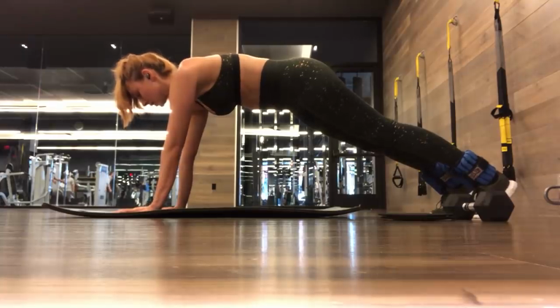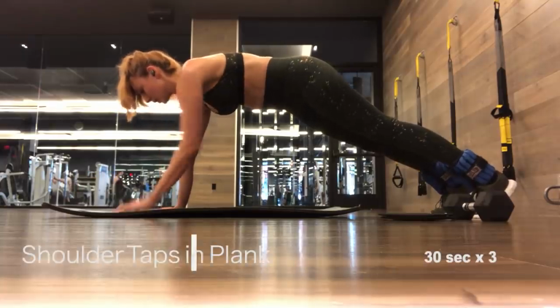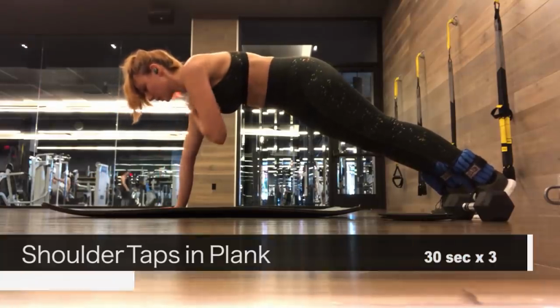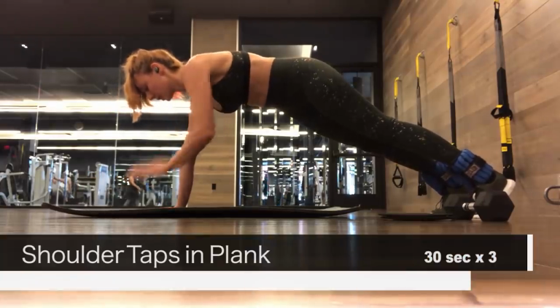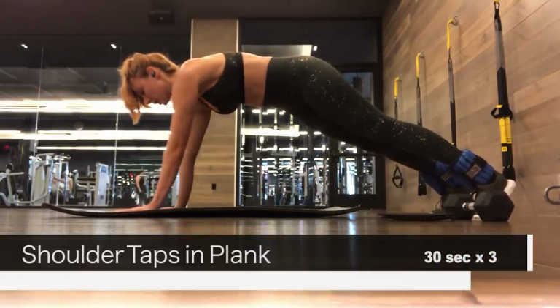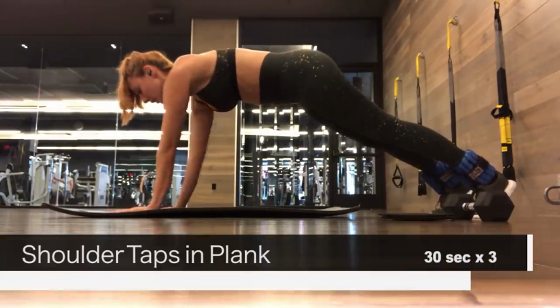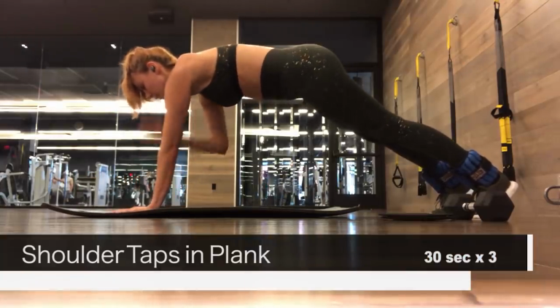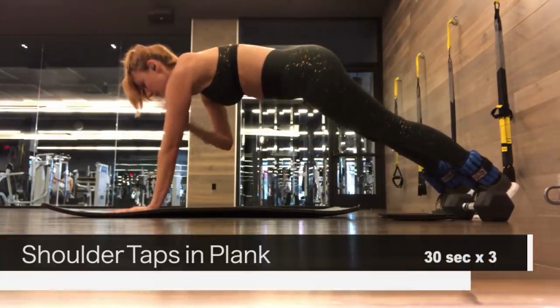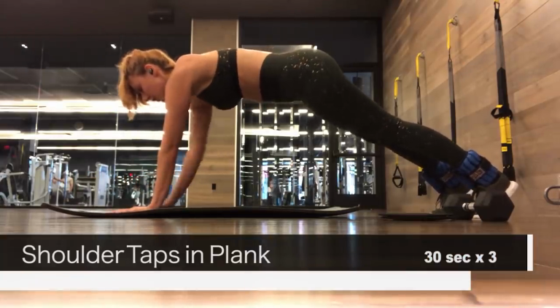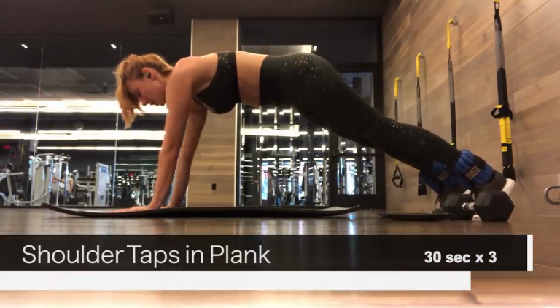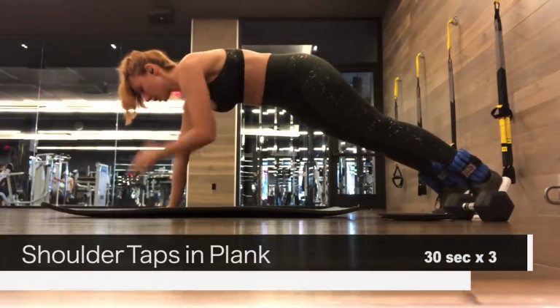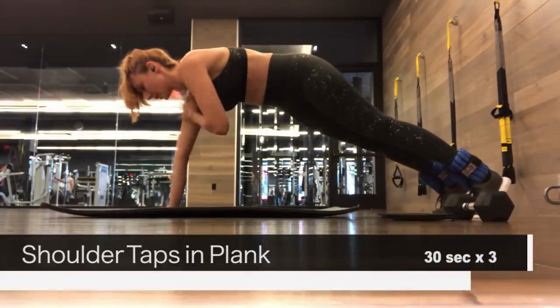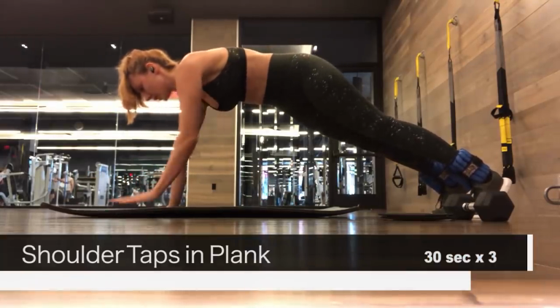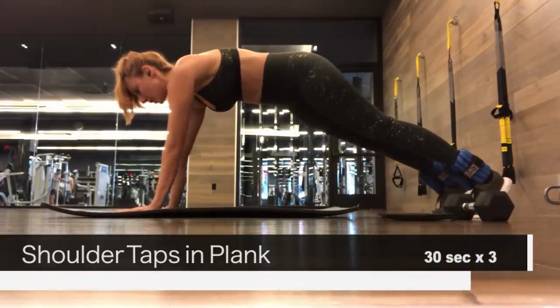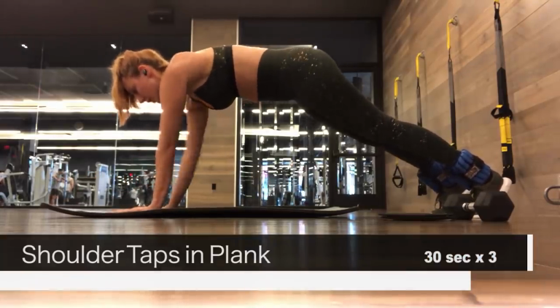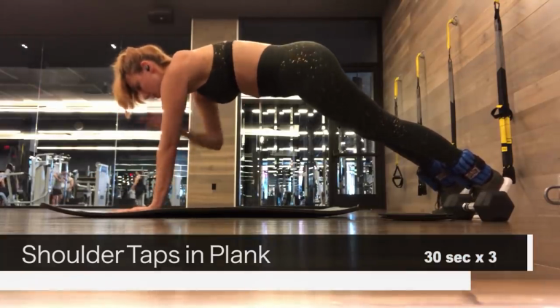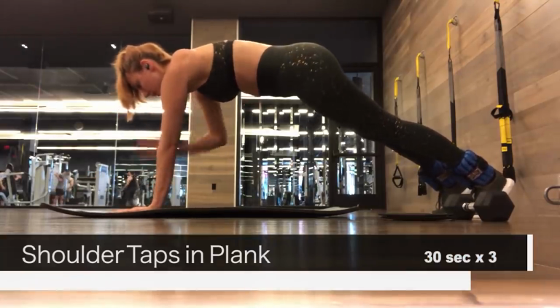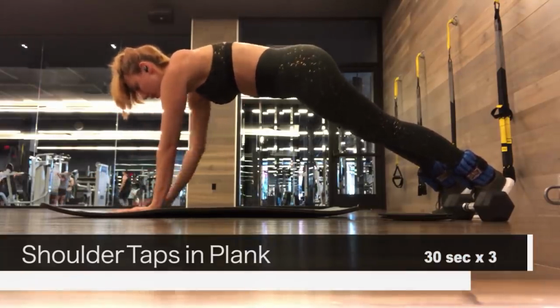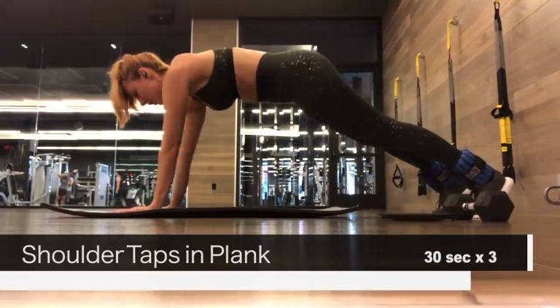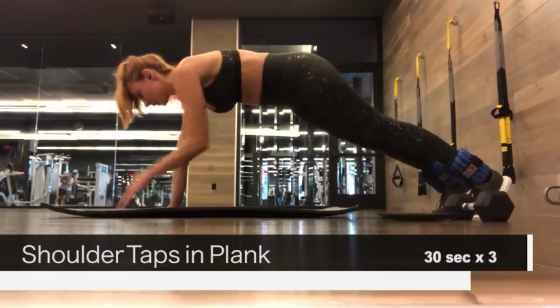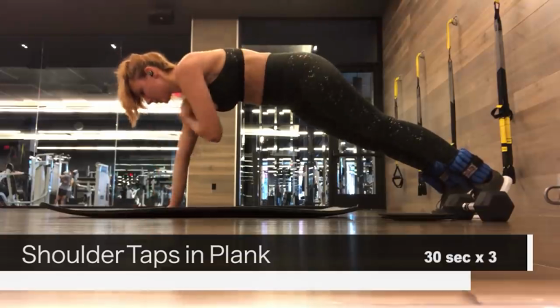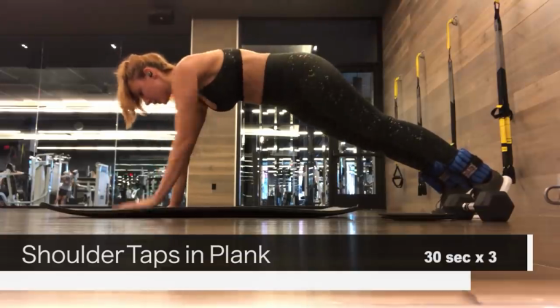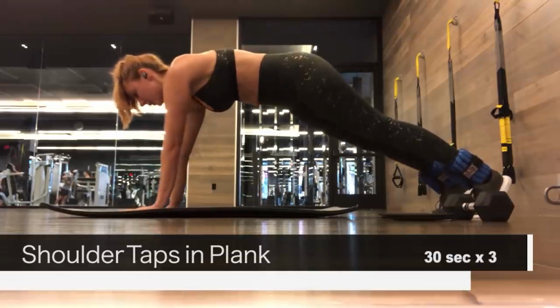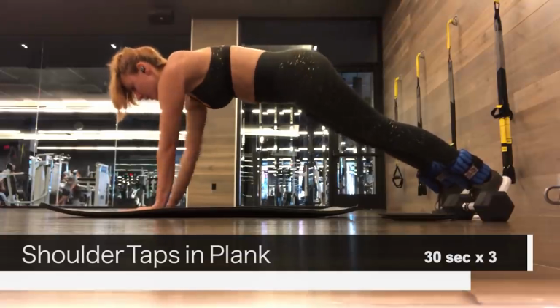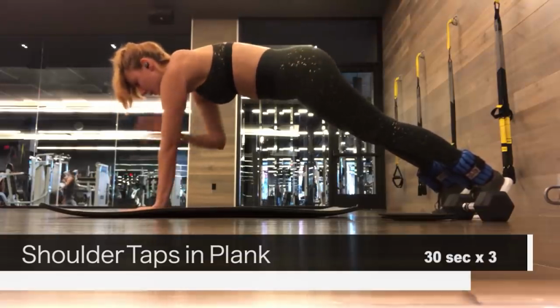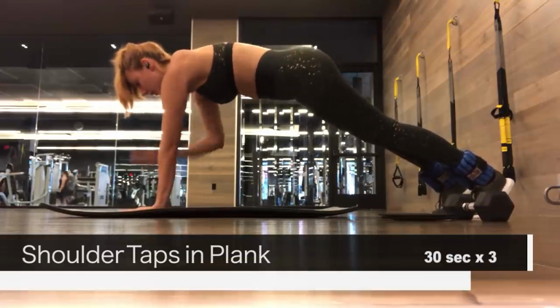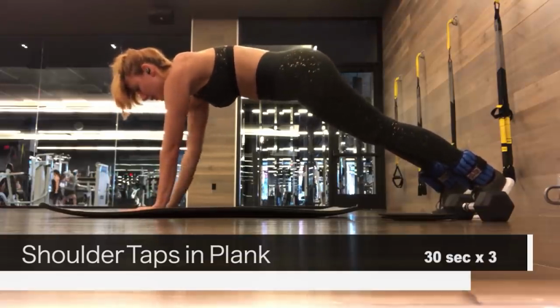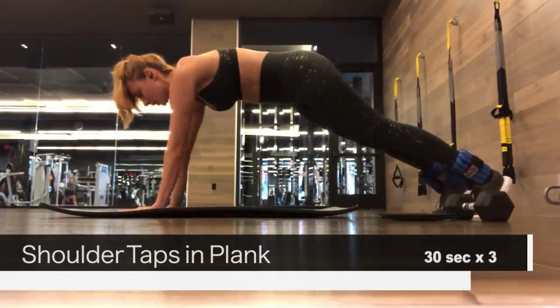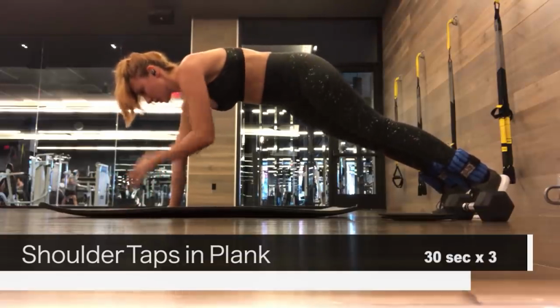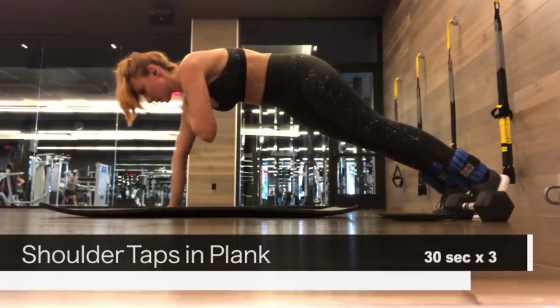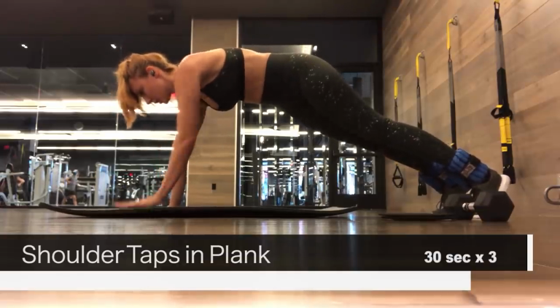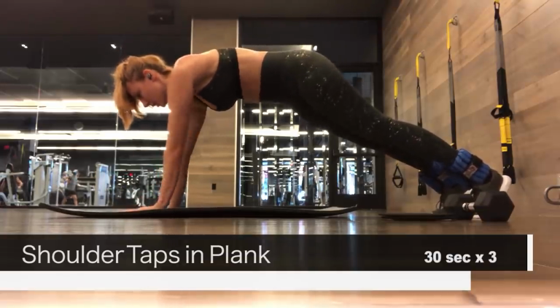The next one is a continuation of our plank, and for 30 seconds we're just going to do shoulder taps in that plank position.